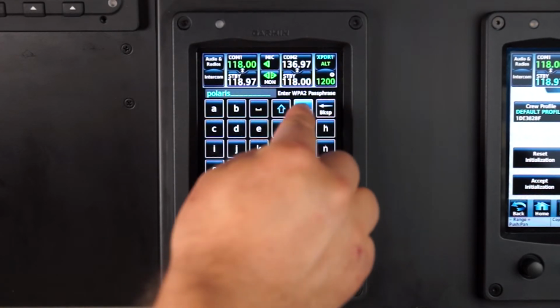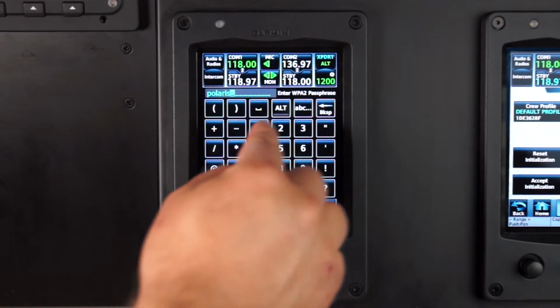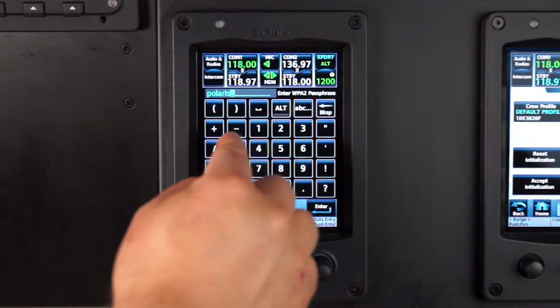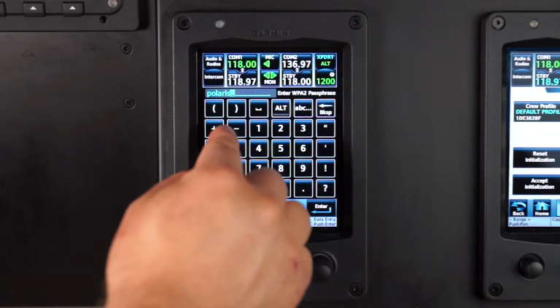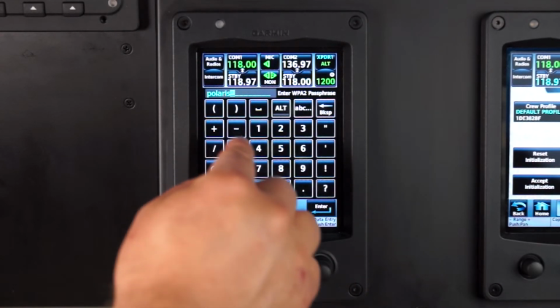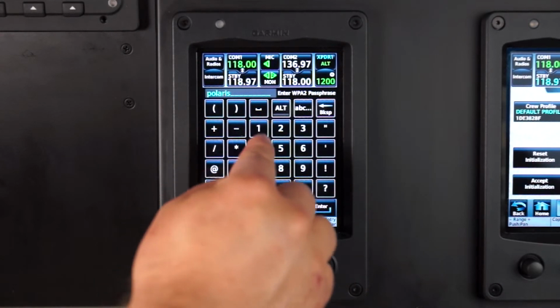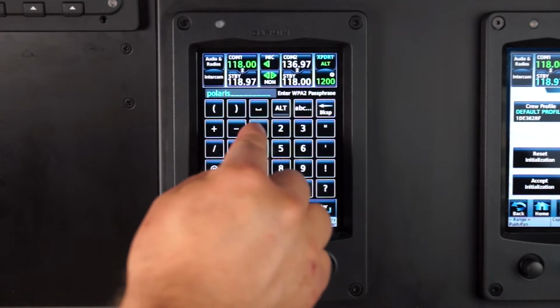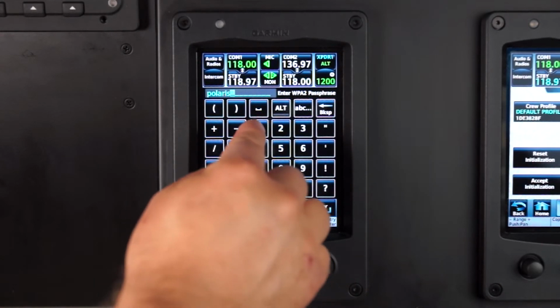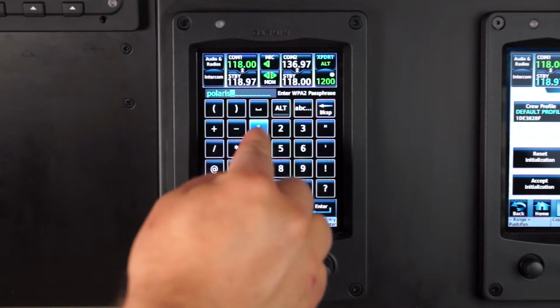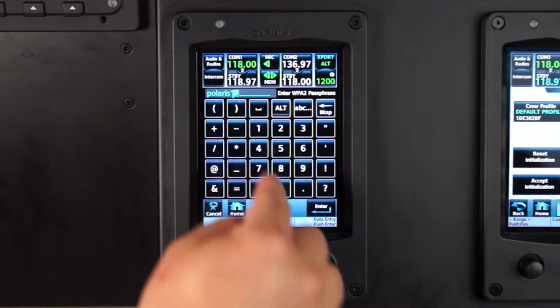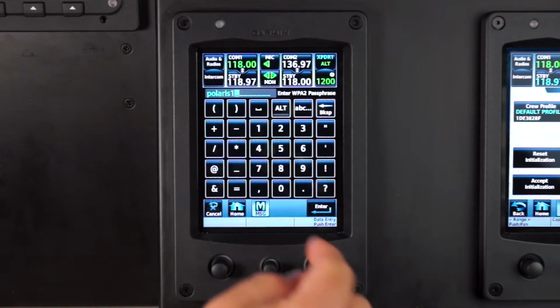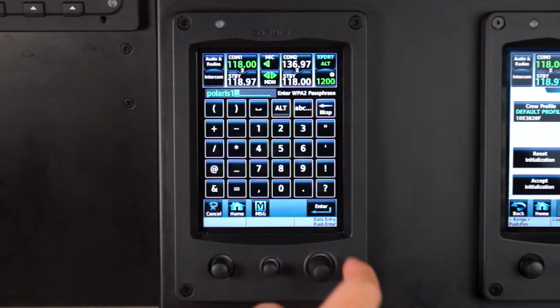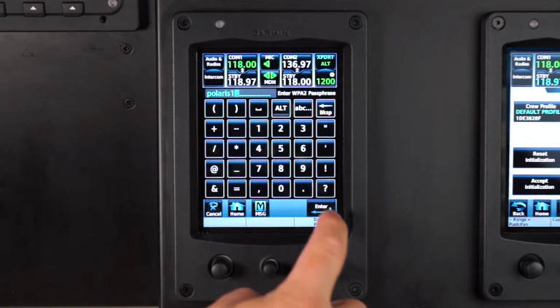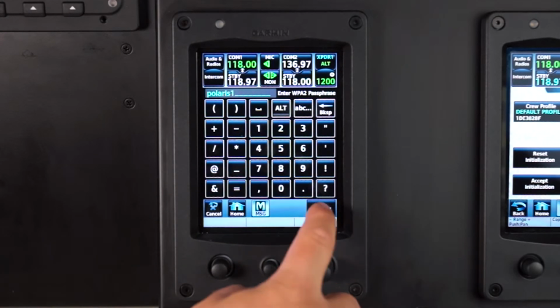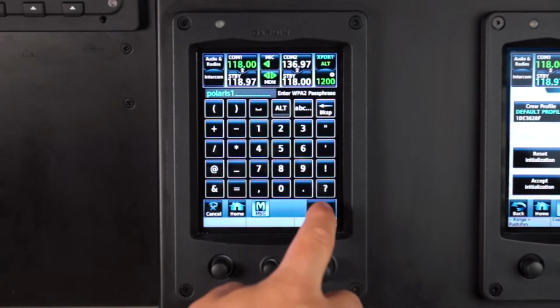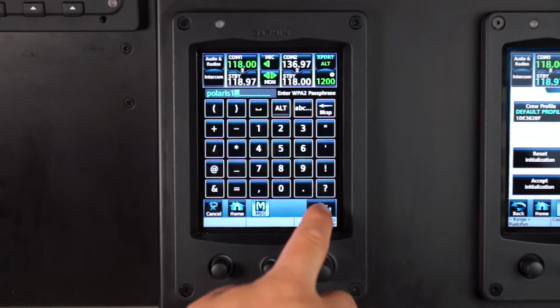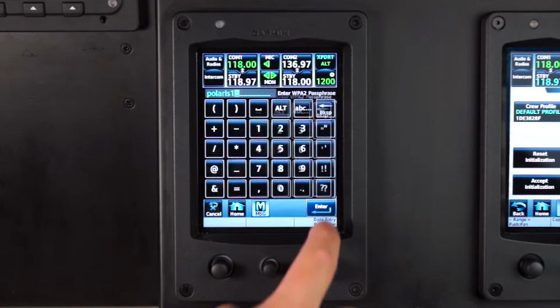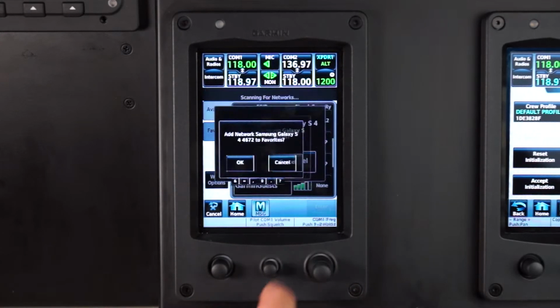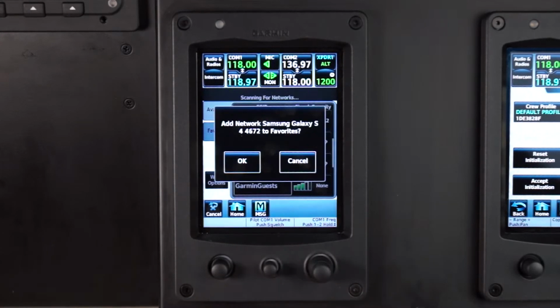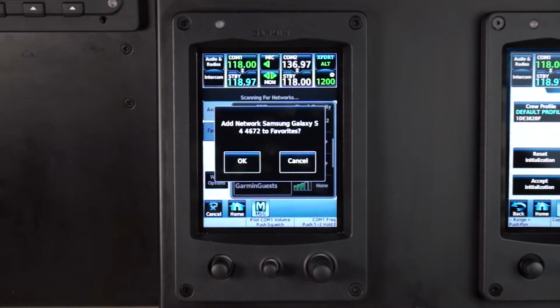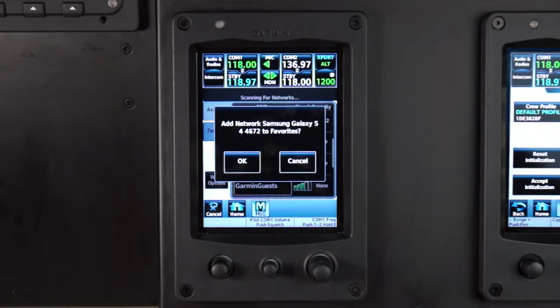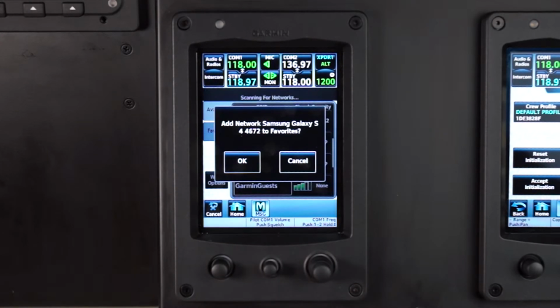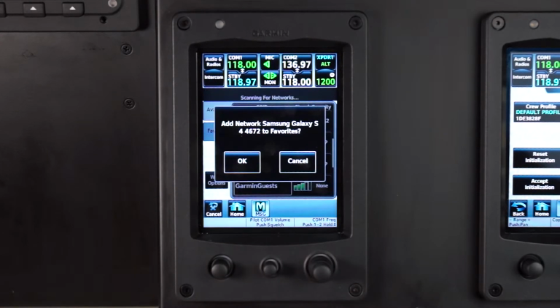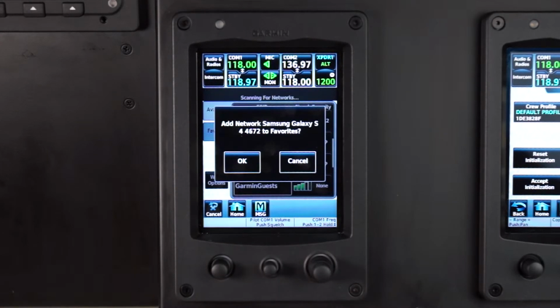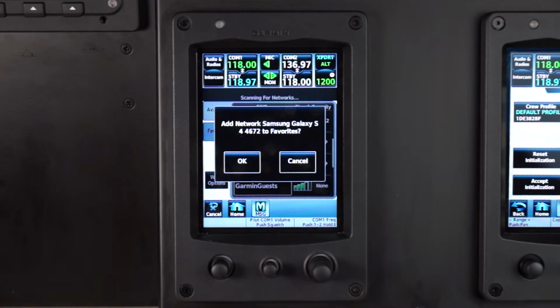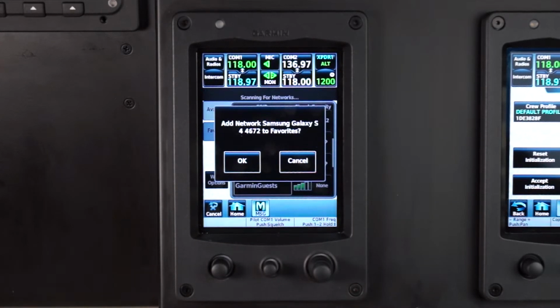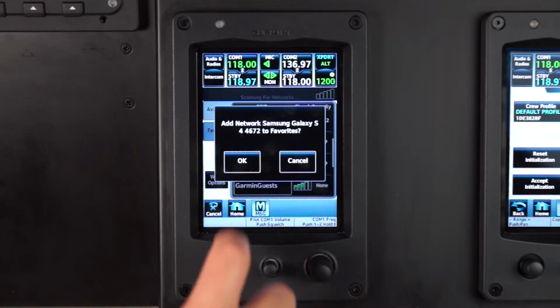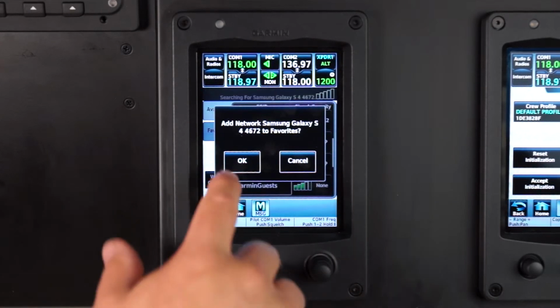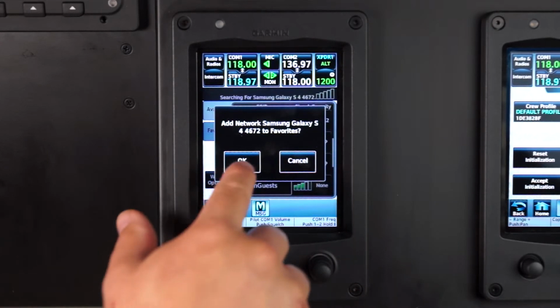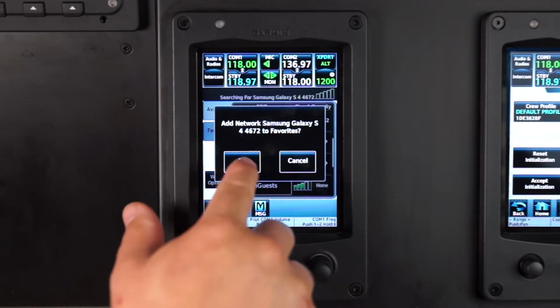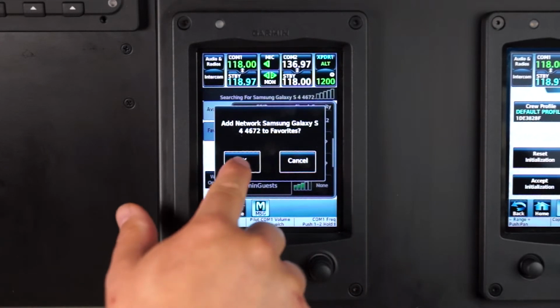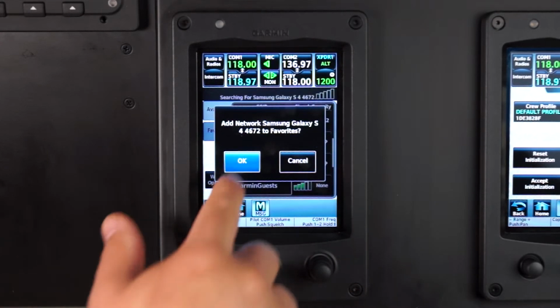If this network is a network you will be using frequently, you can save it to your favorites.